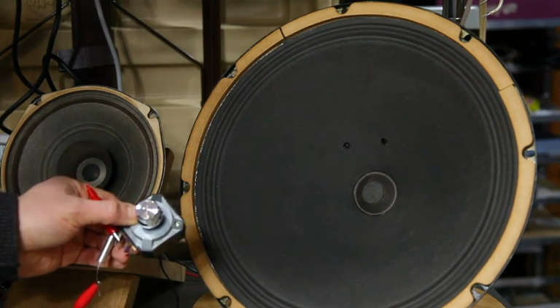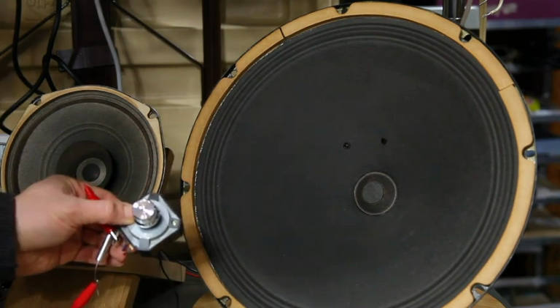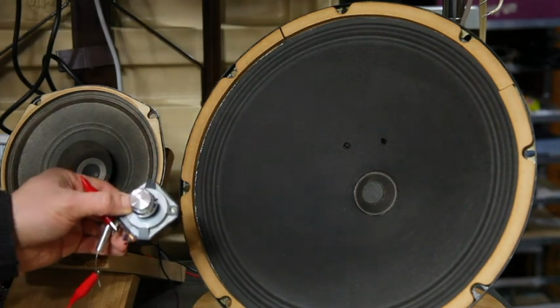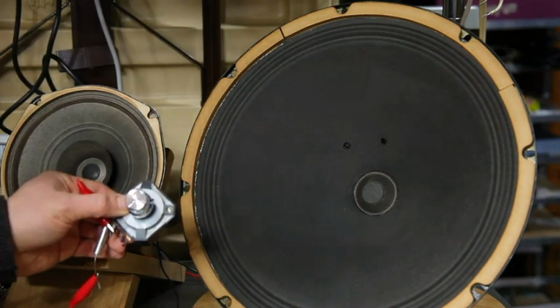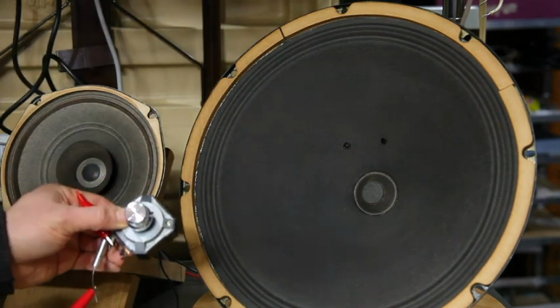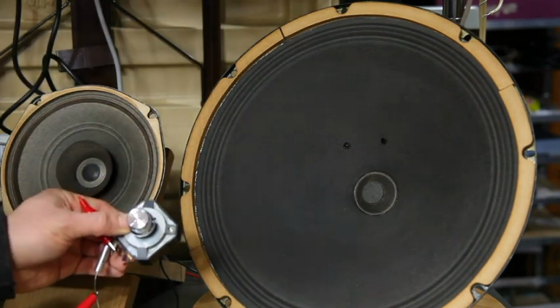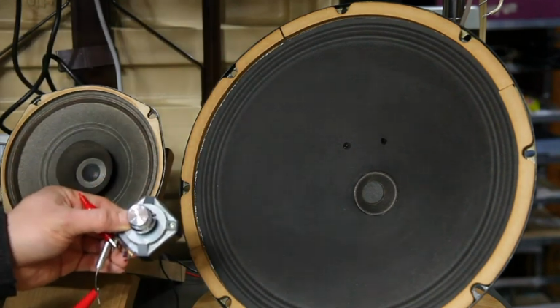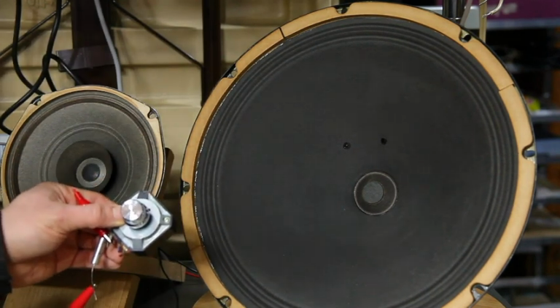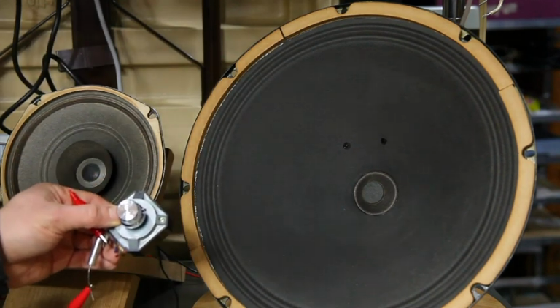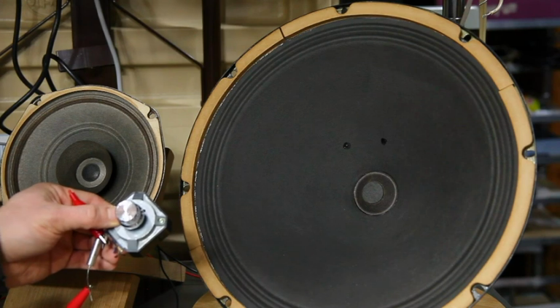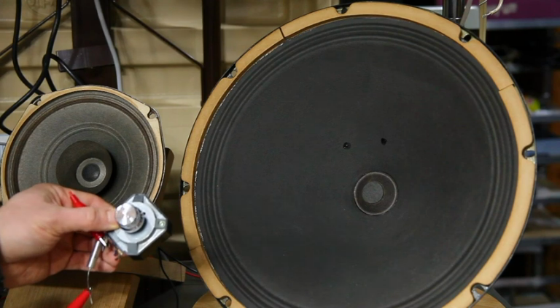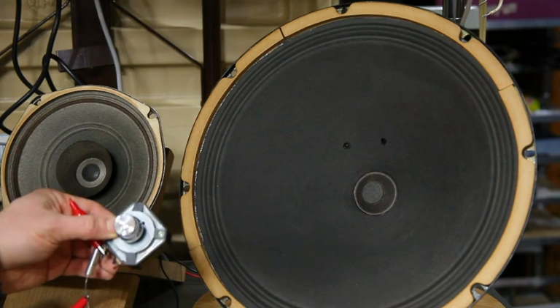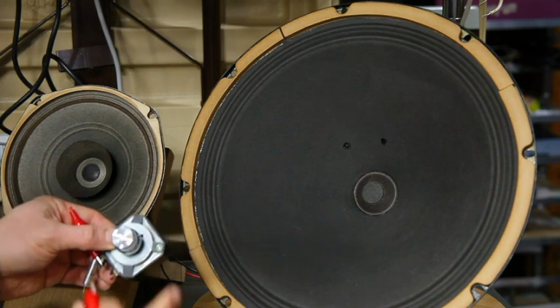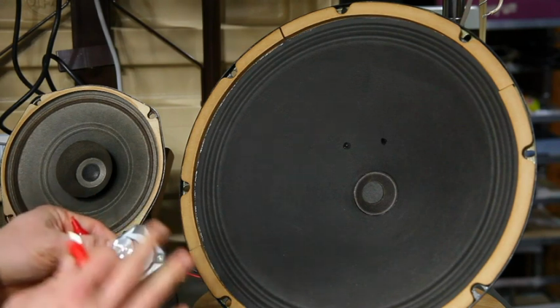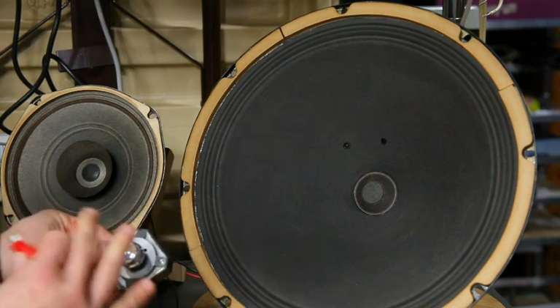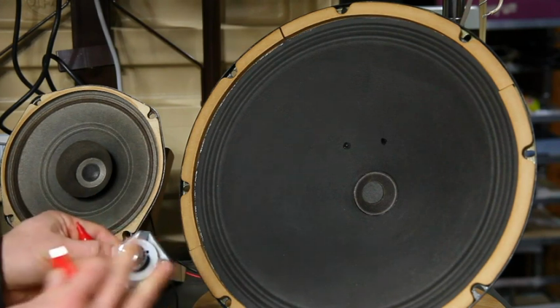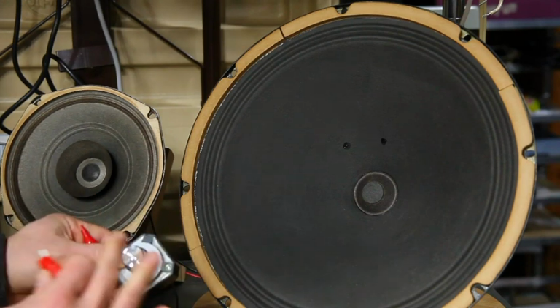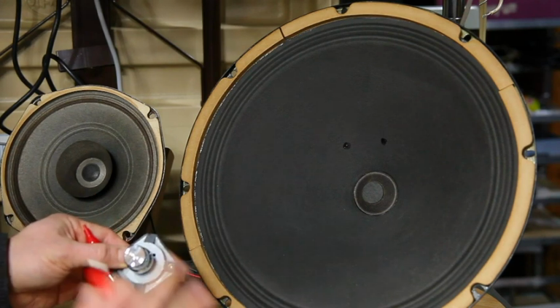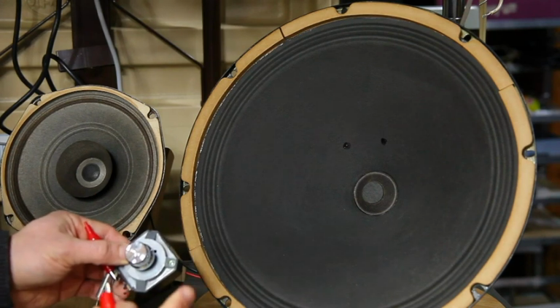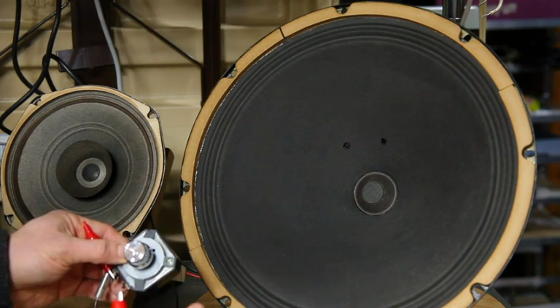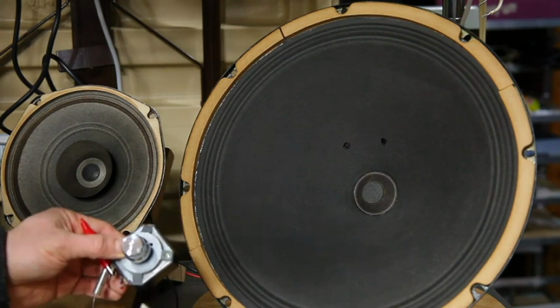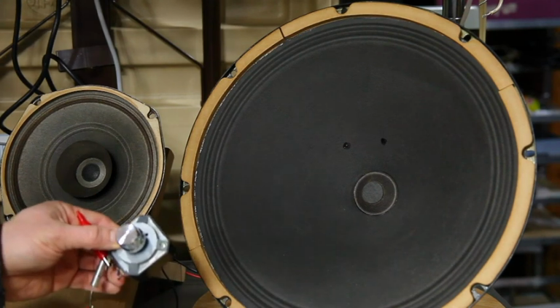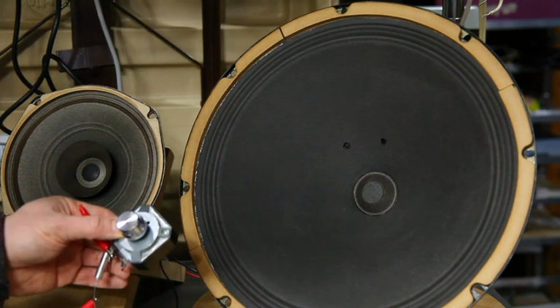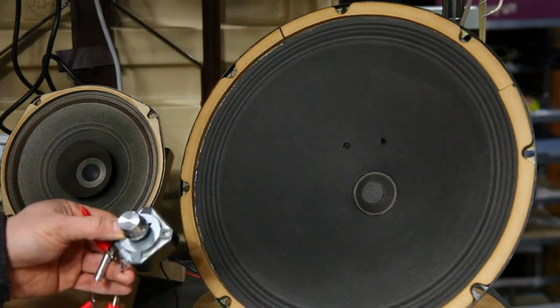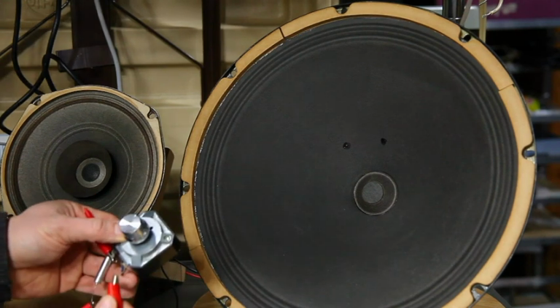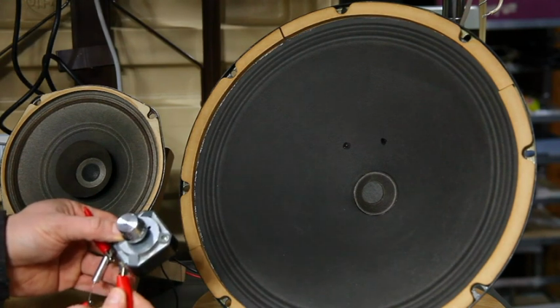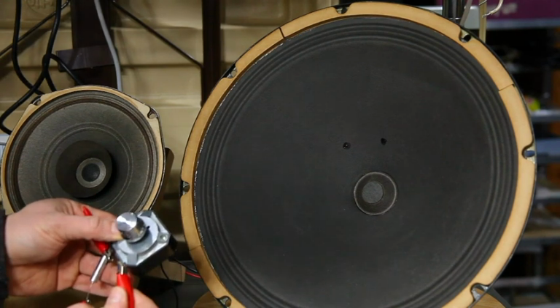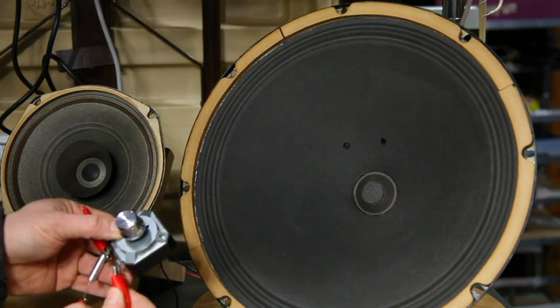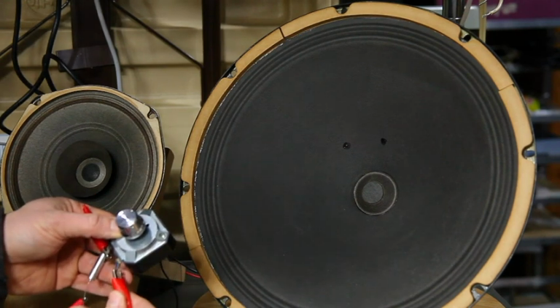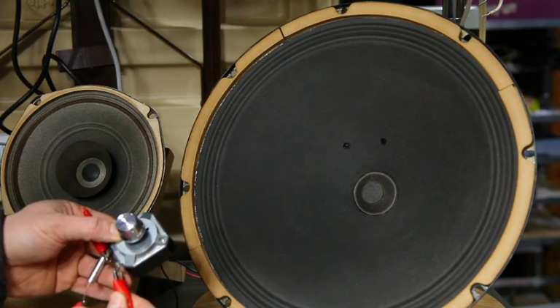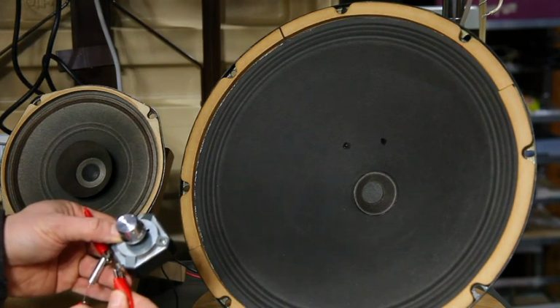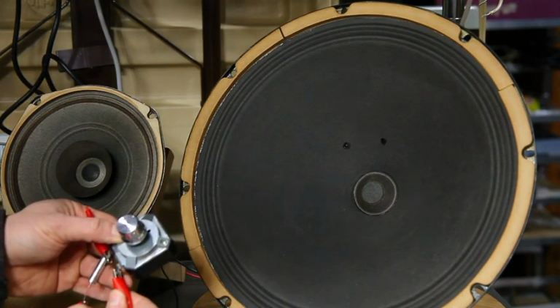Okay, that's with the high frequency or mid-range disconnected. I'm going to reconnect it.